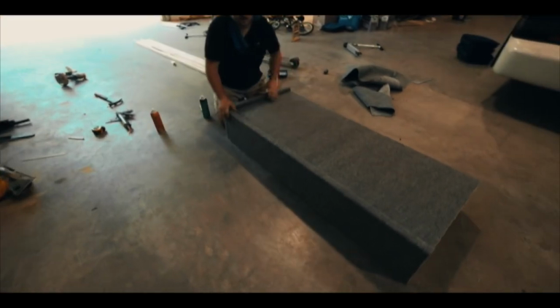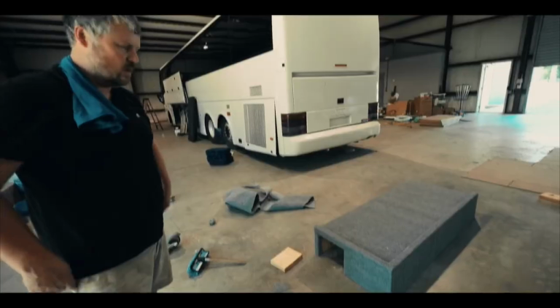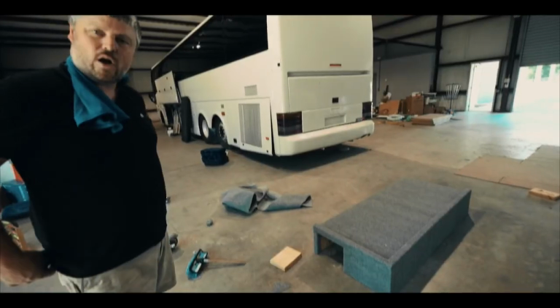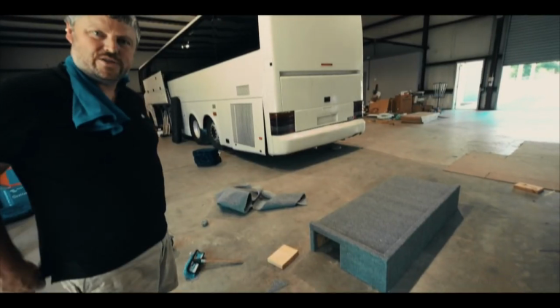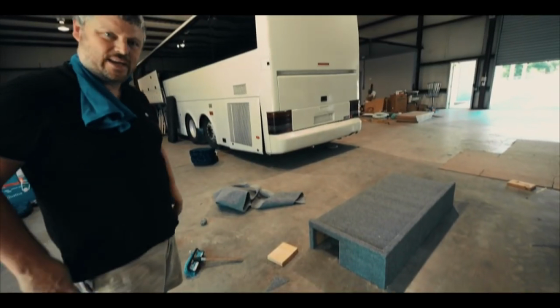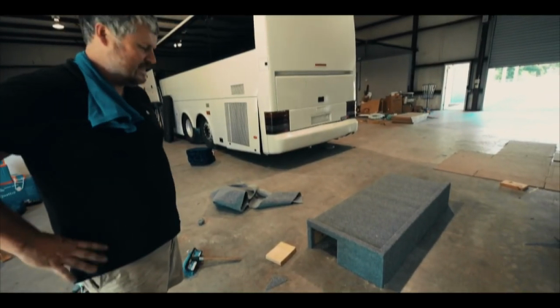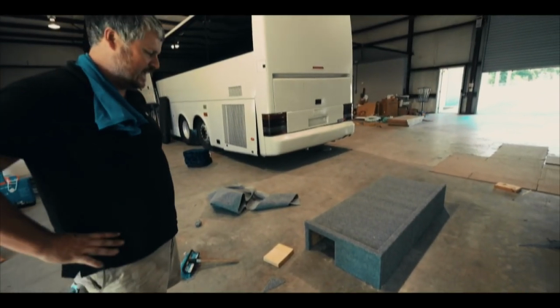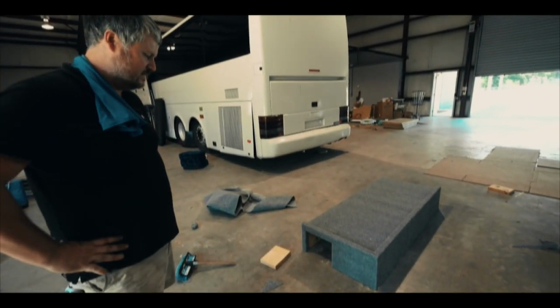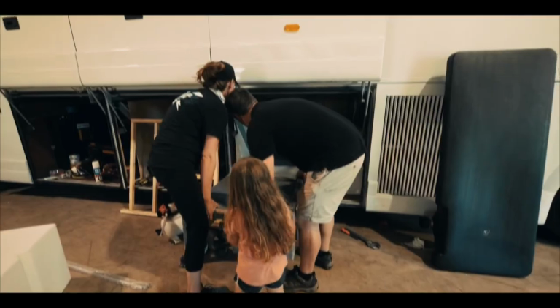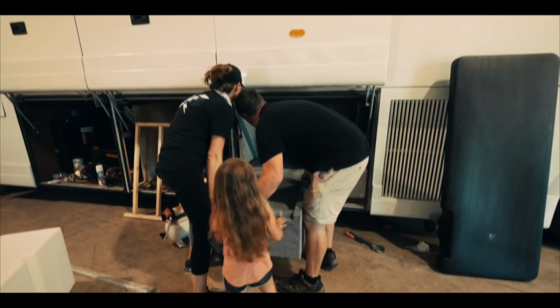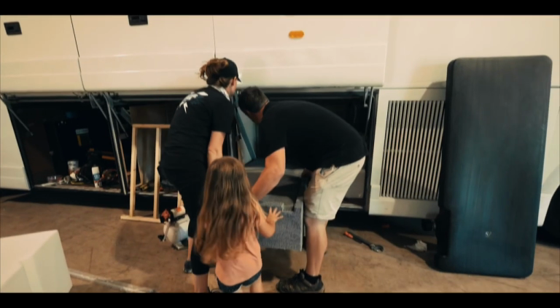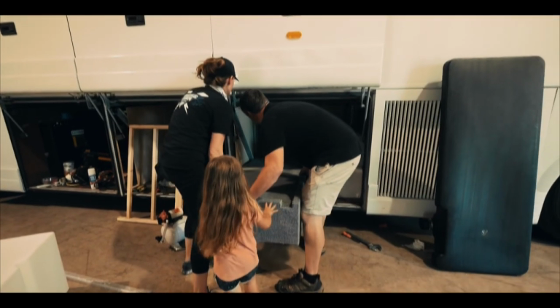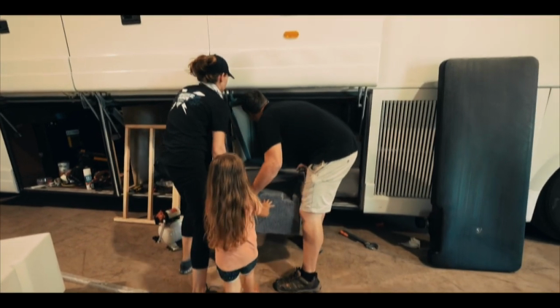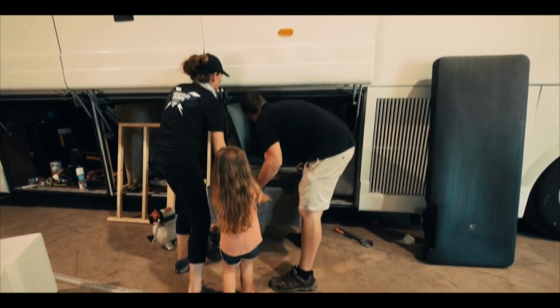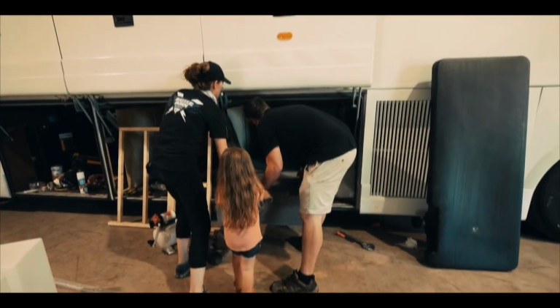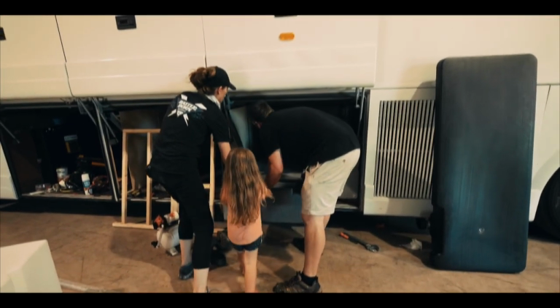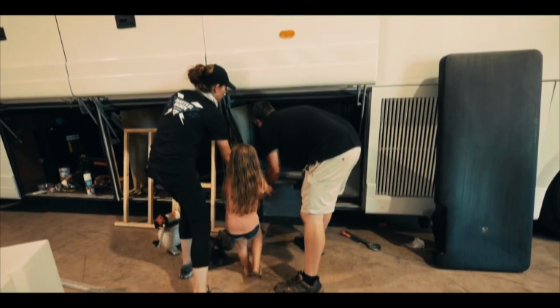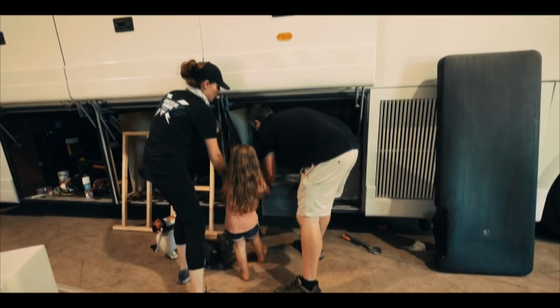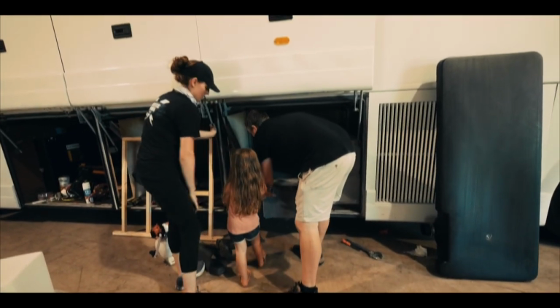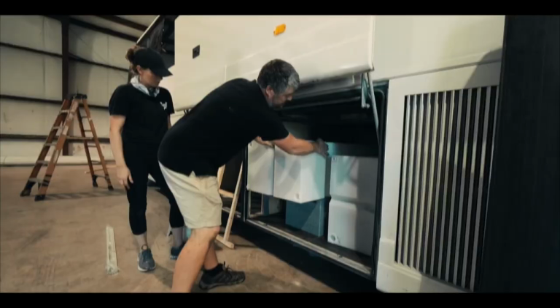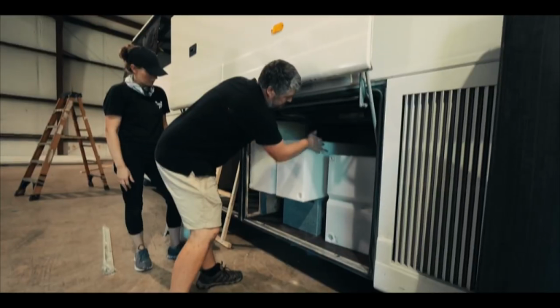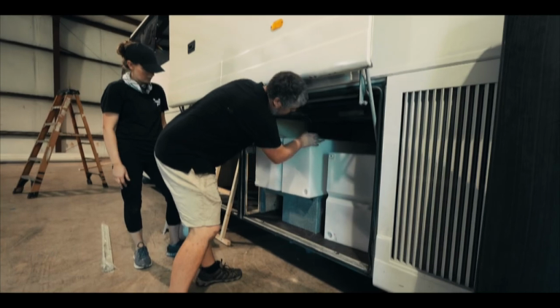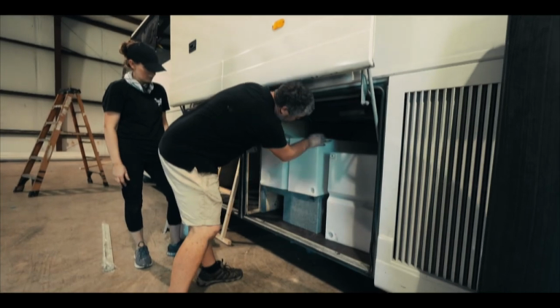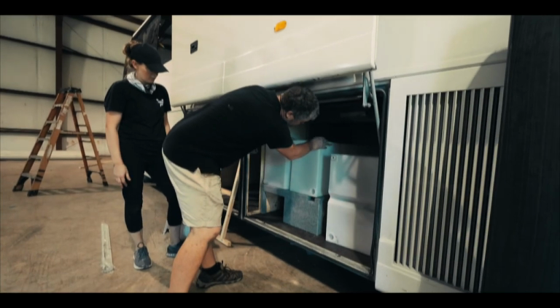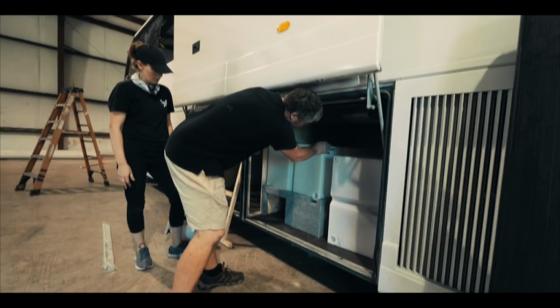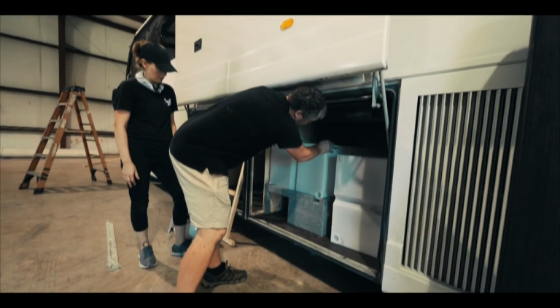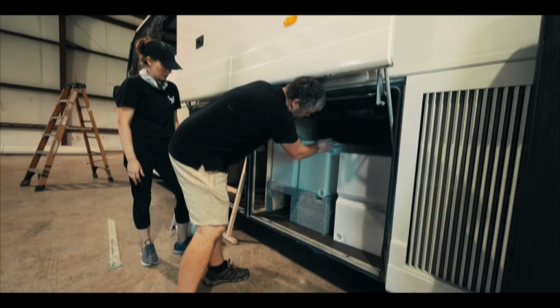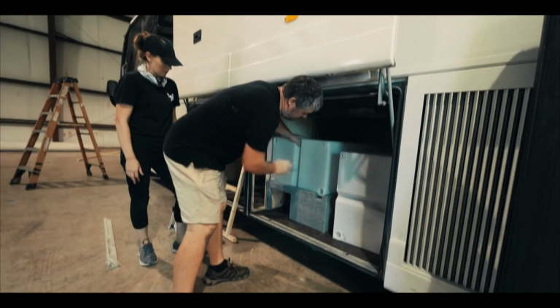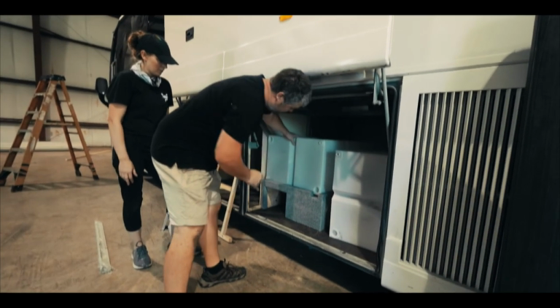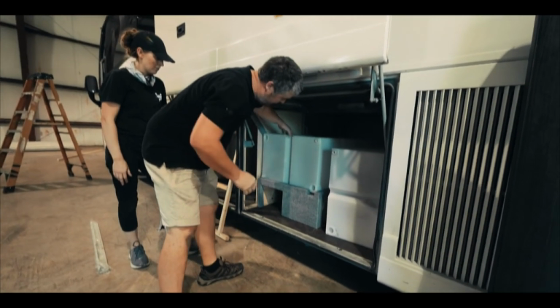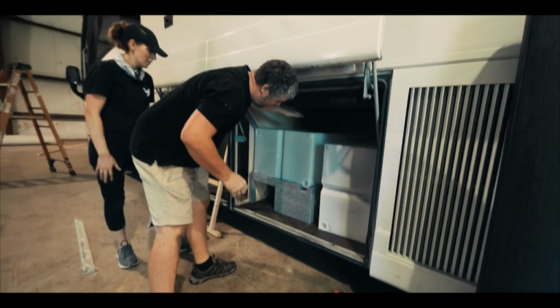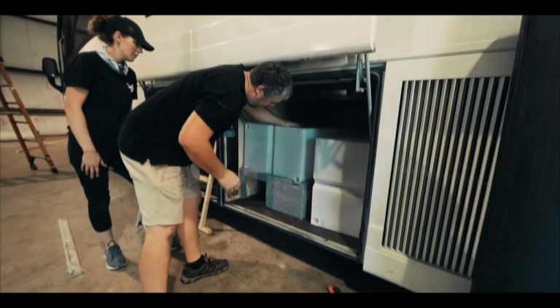Our water tank stand is done — look at that.